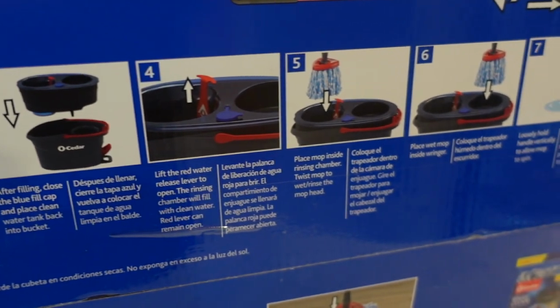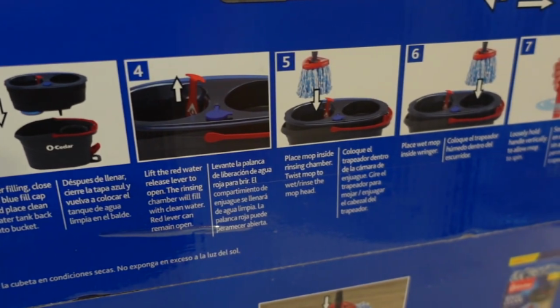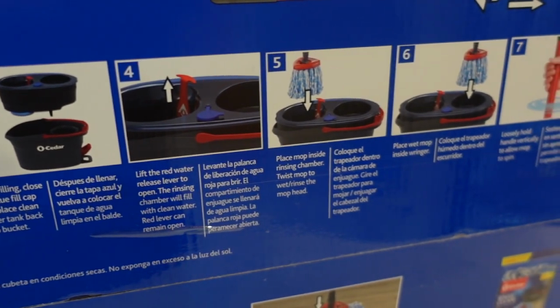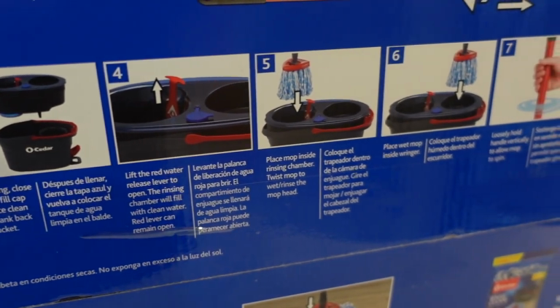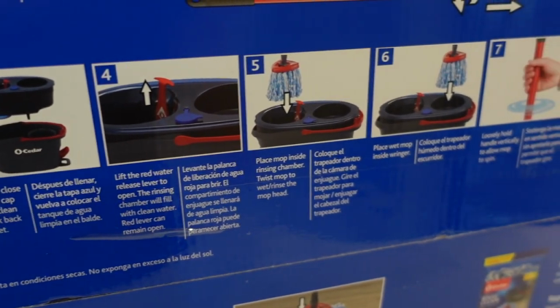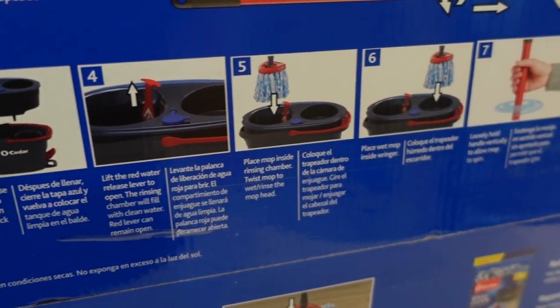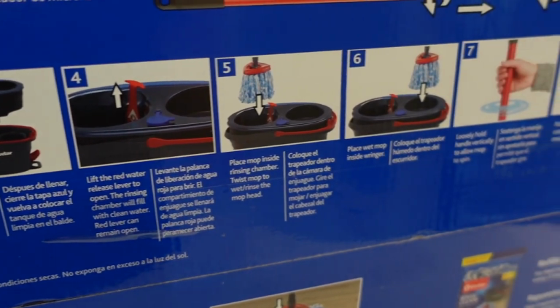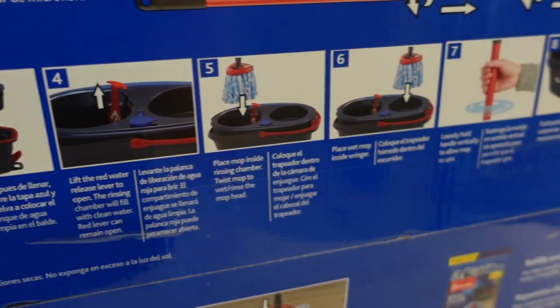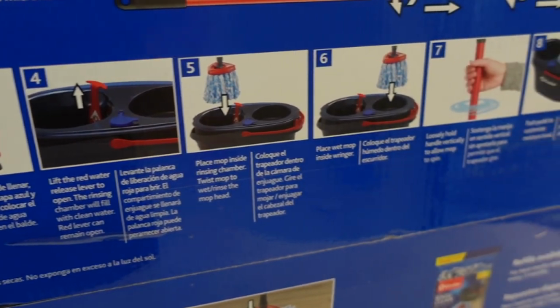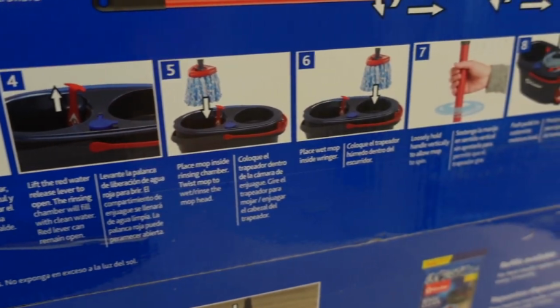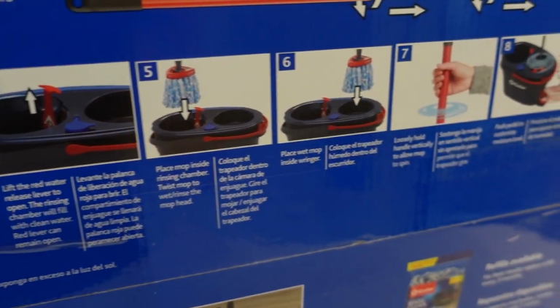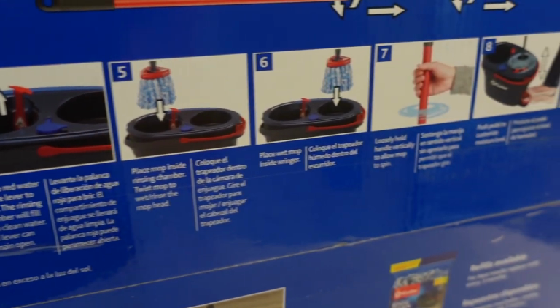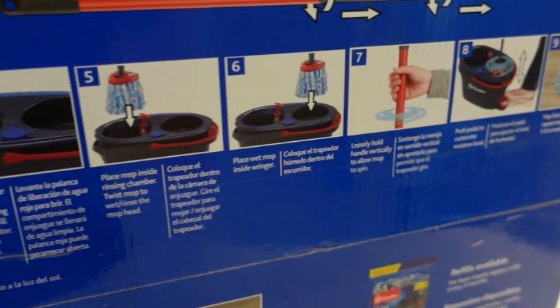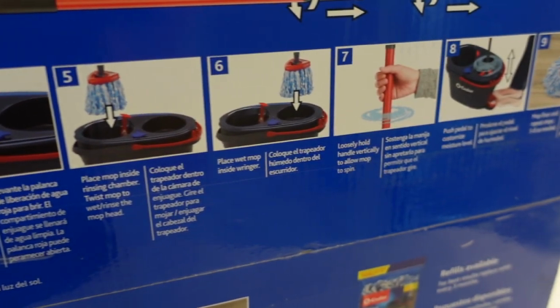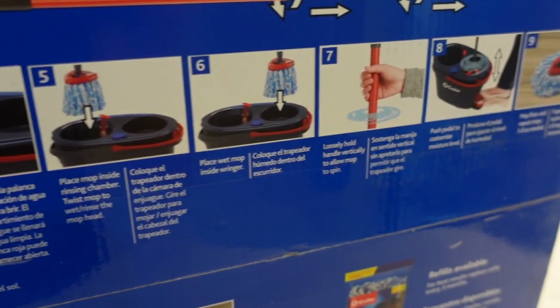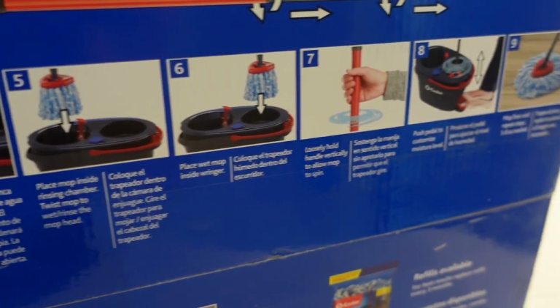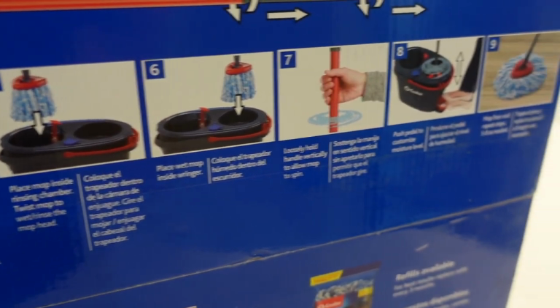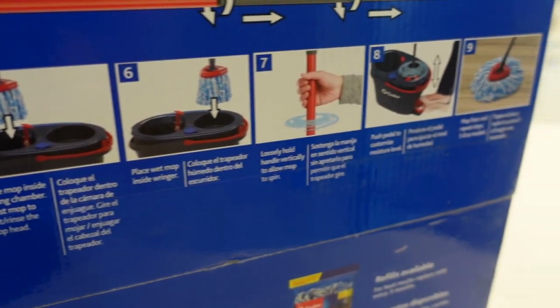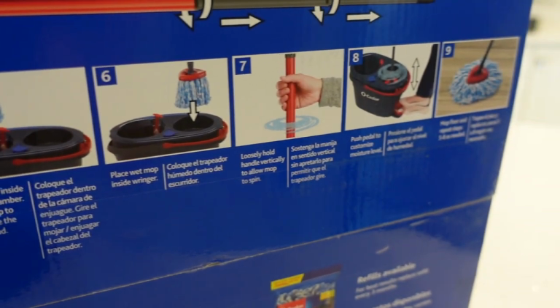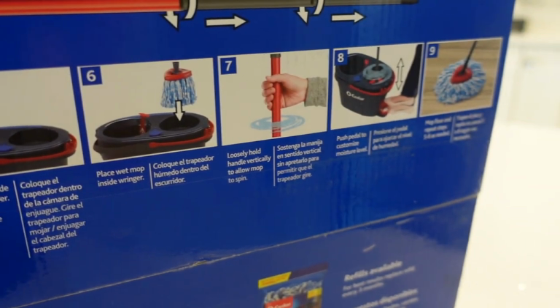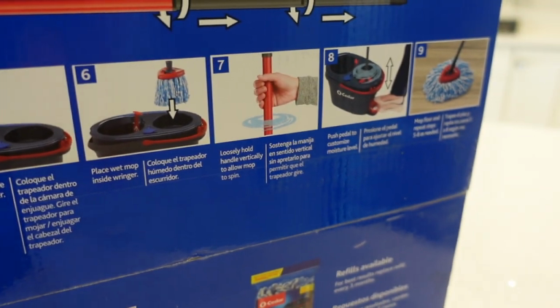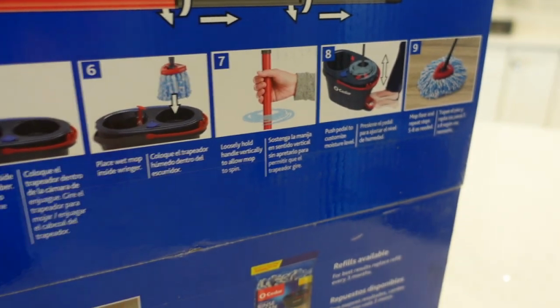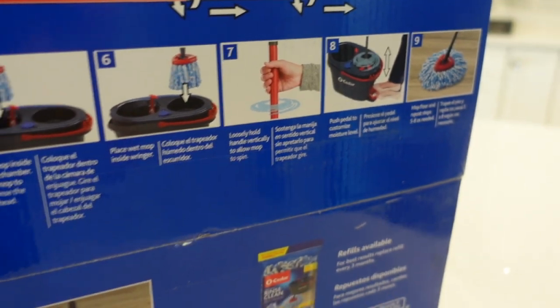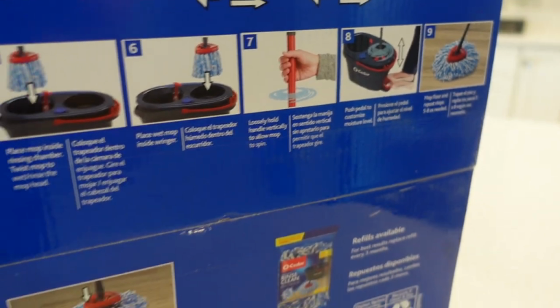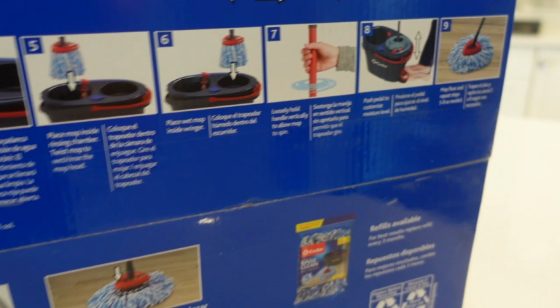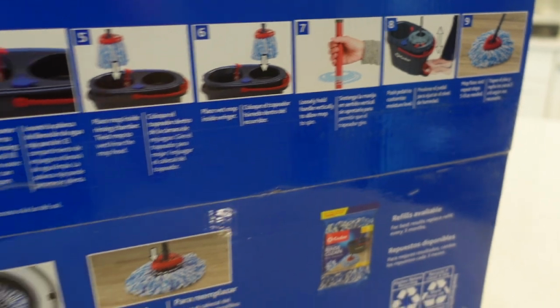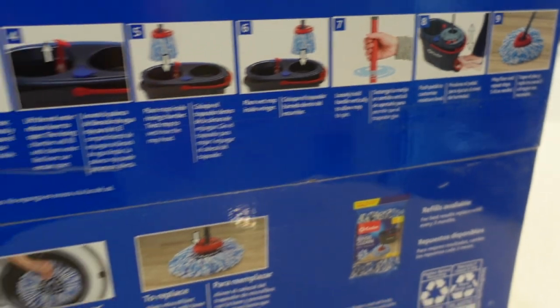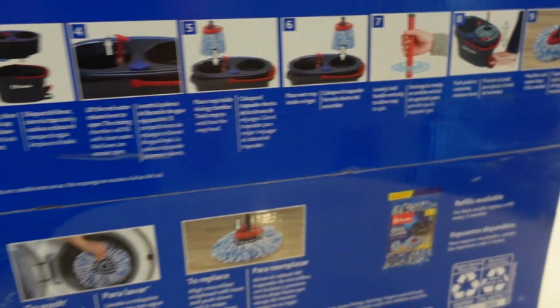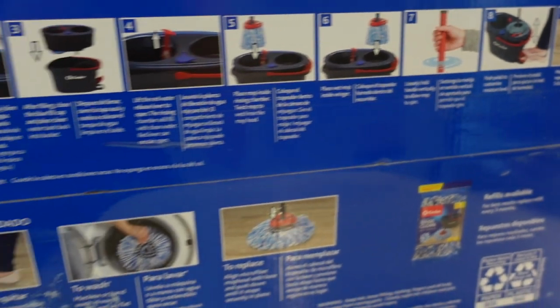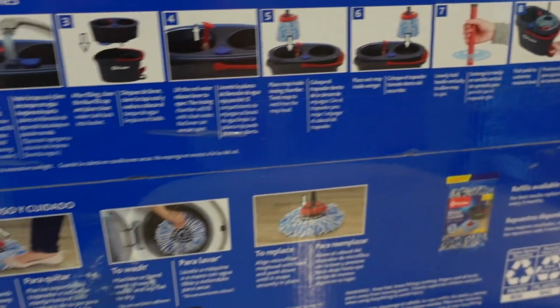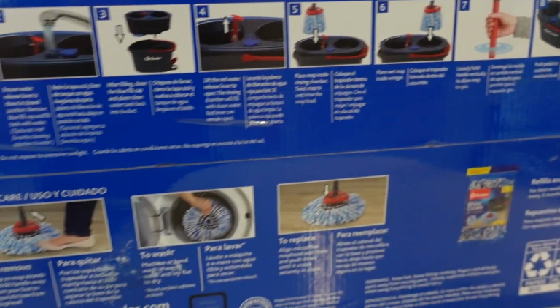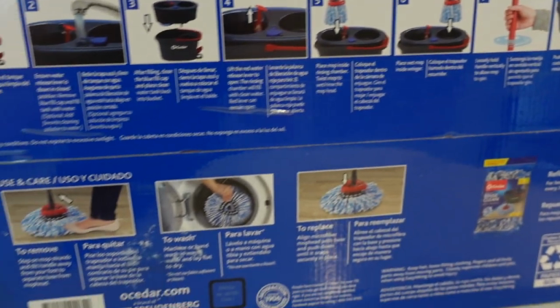I went ahead and purchased mine from Walmart, but if I find it on Amazon I'll go ahead and link it for you guys.